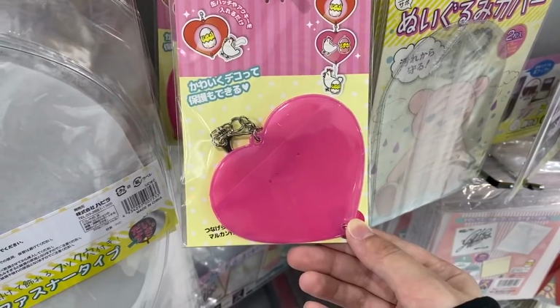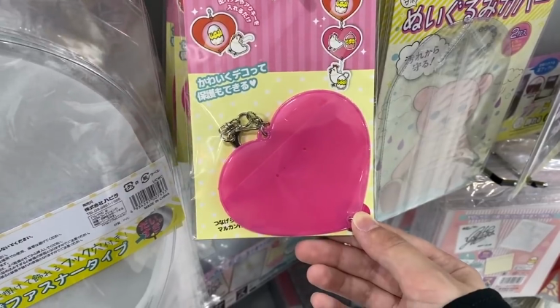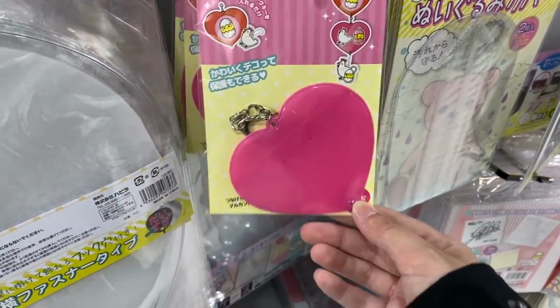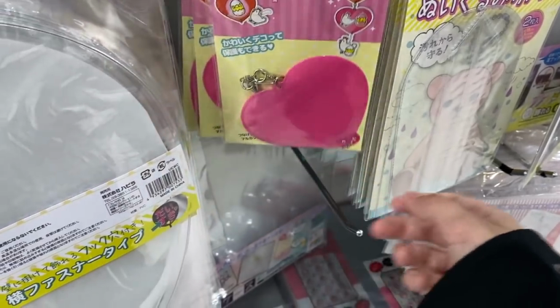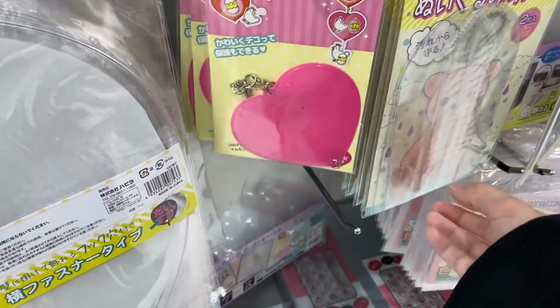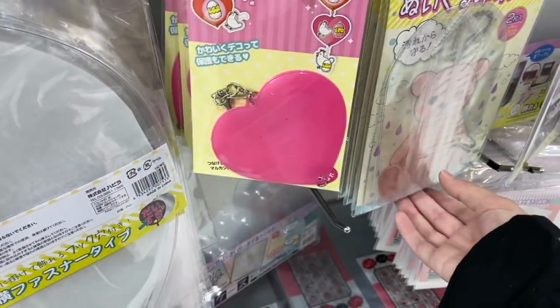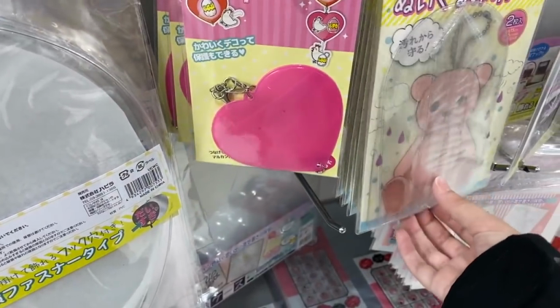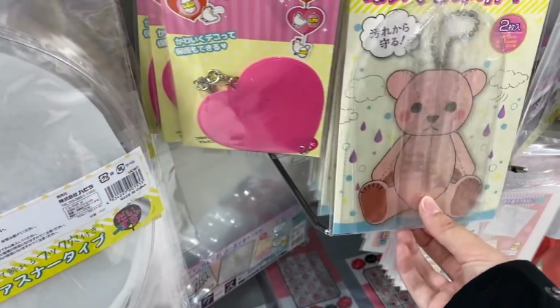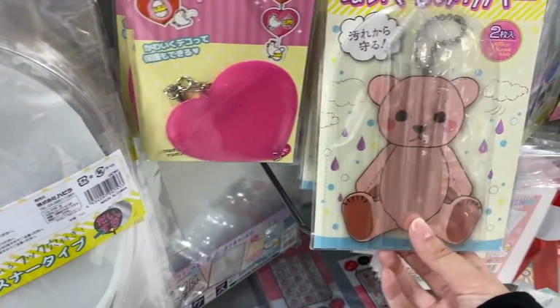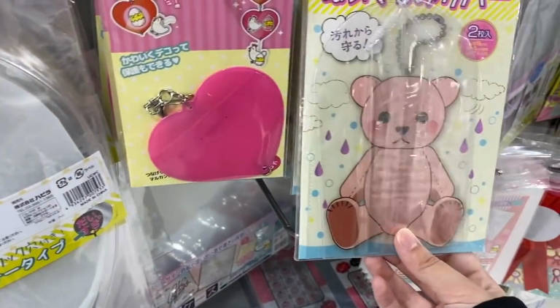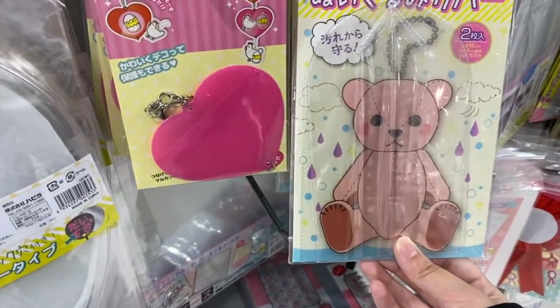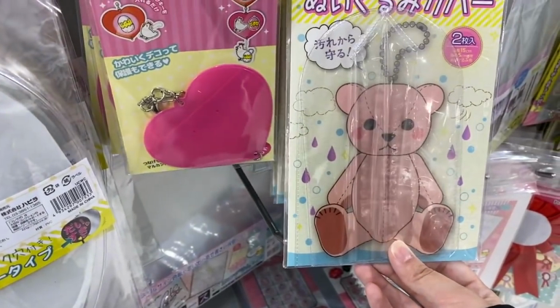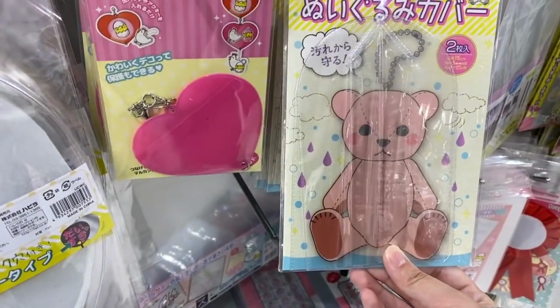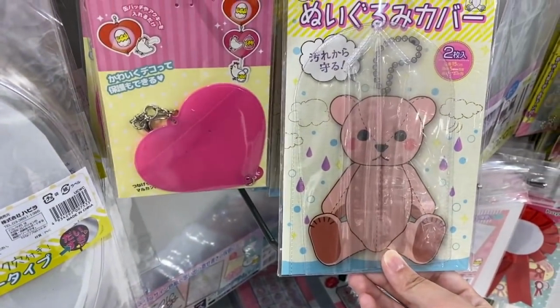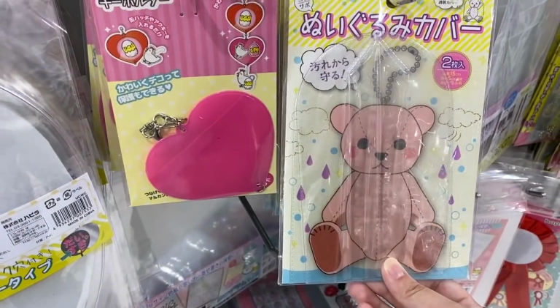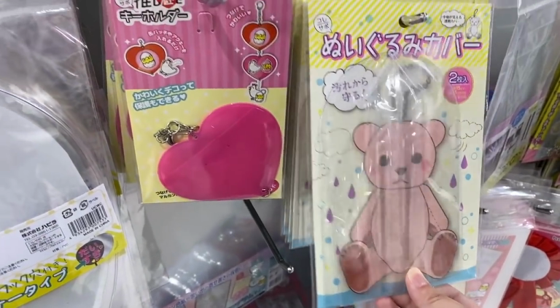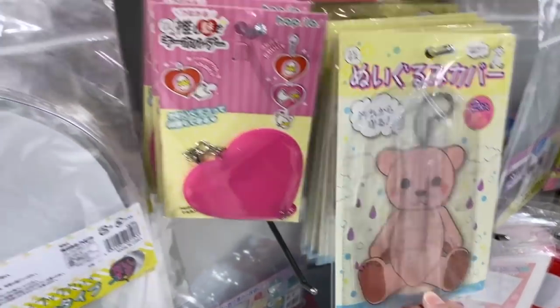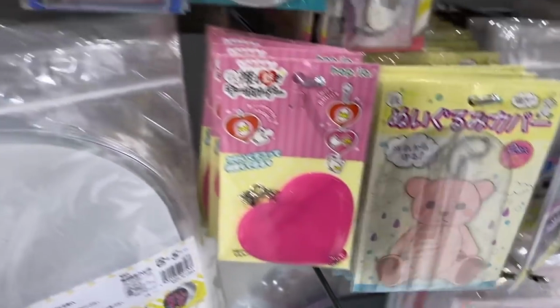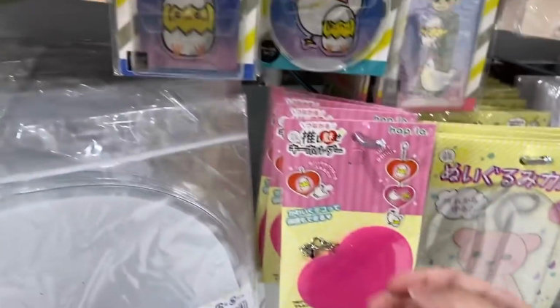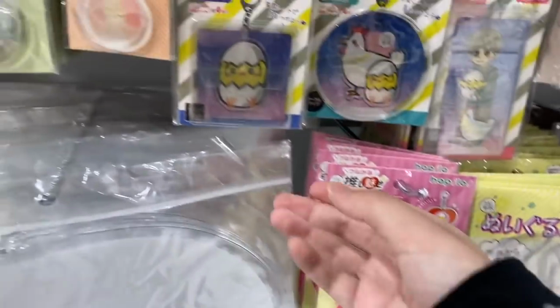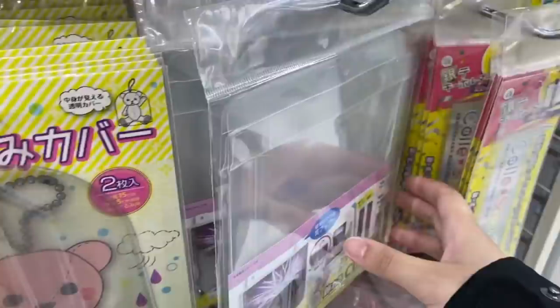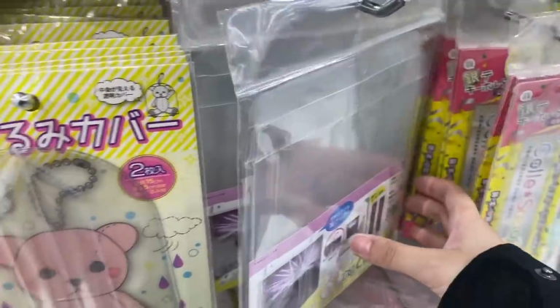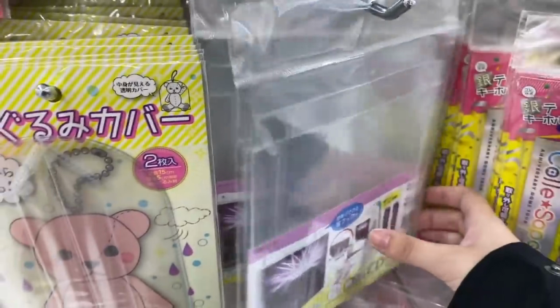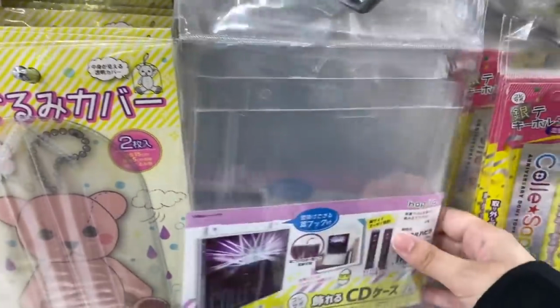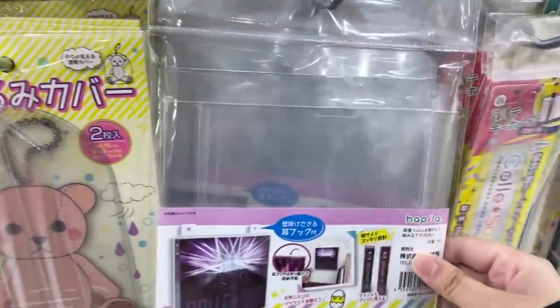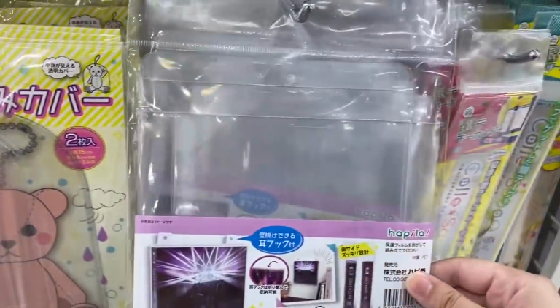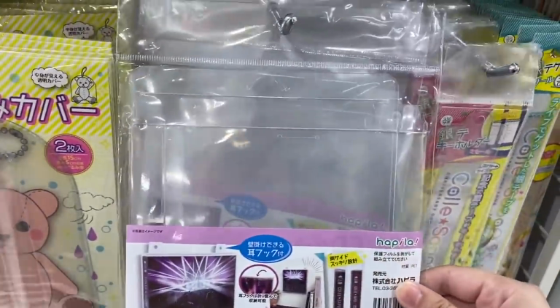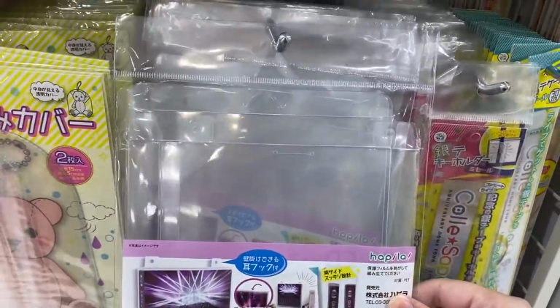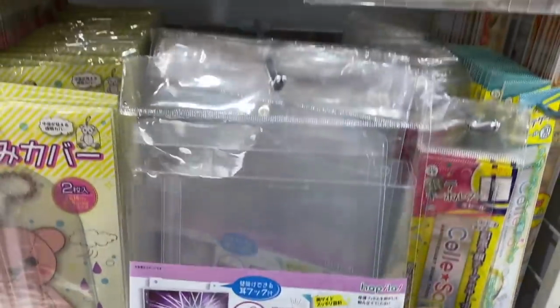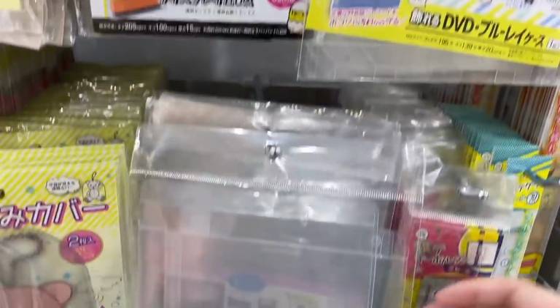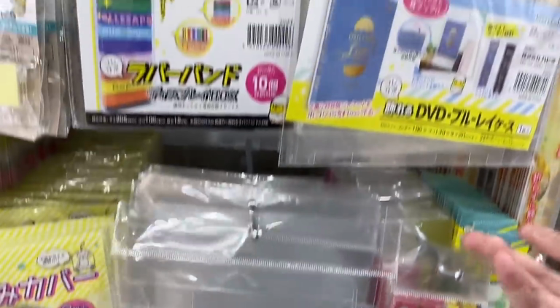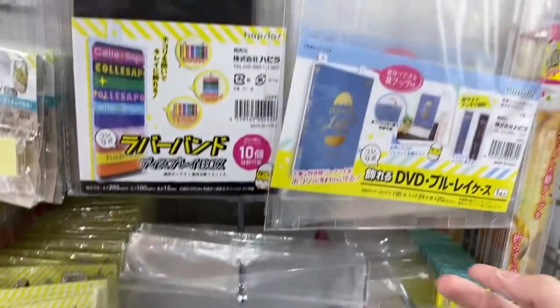You can use these to keep things in with badges and stuff you want to keep safe.